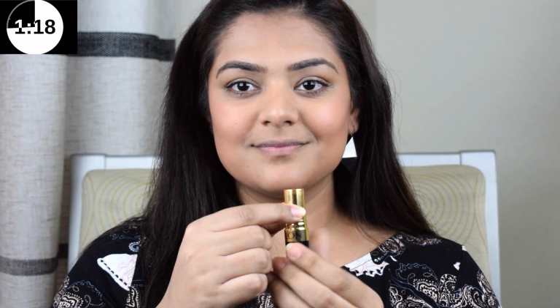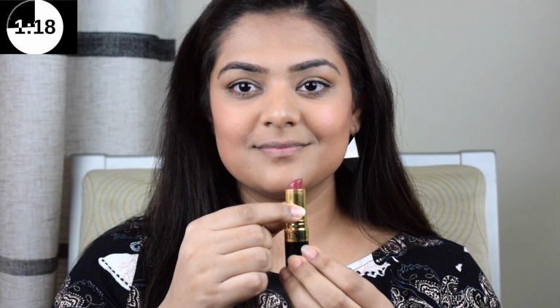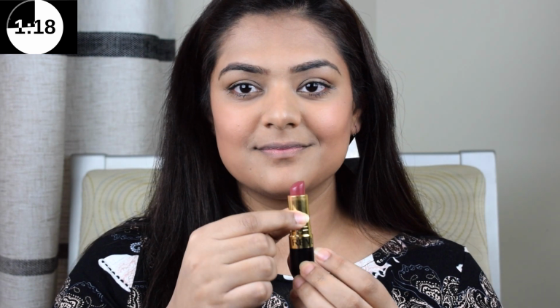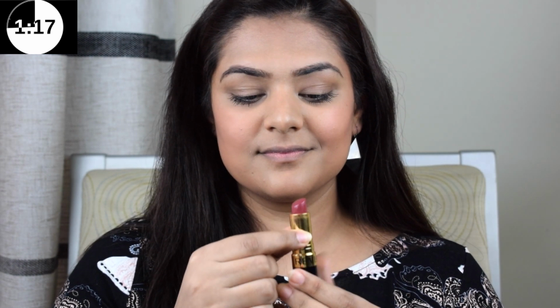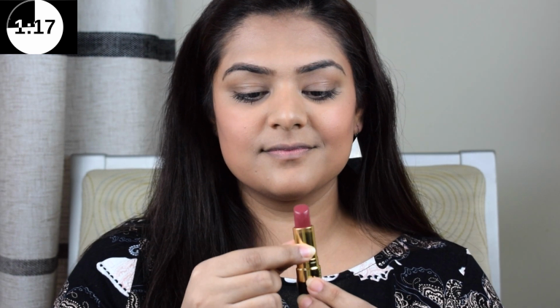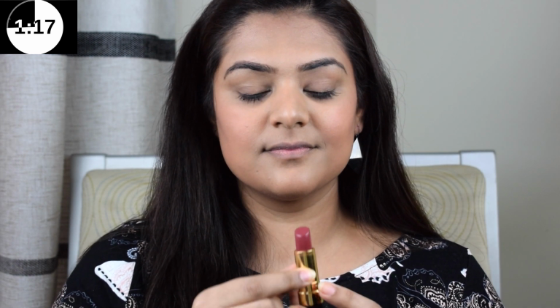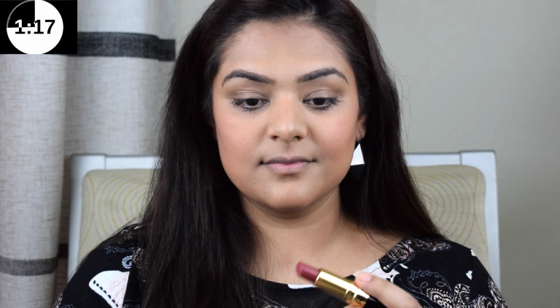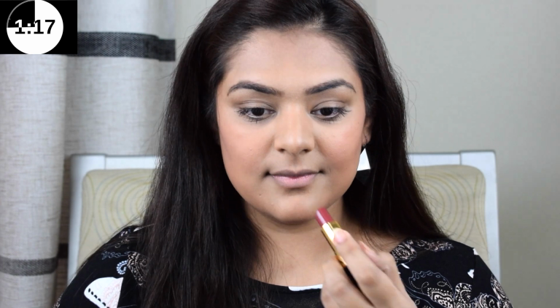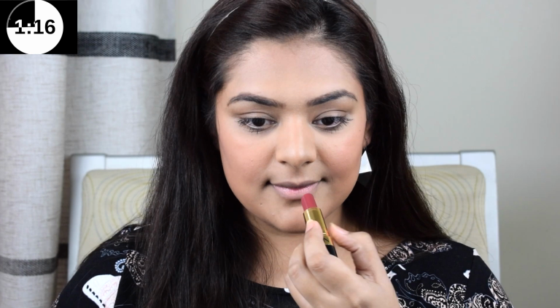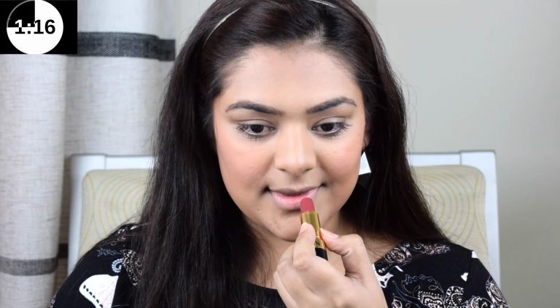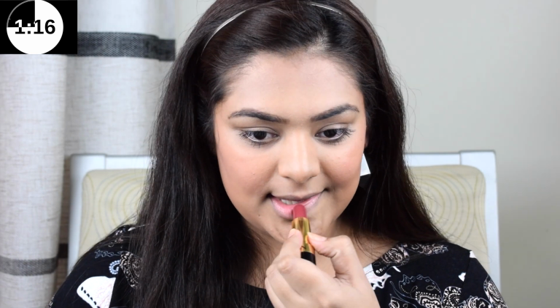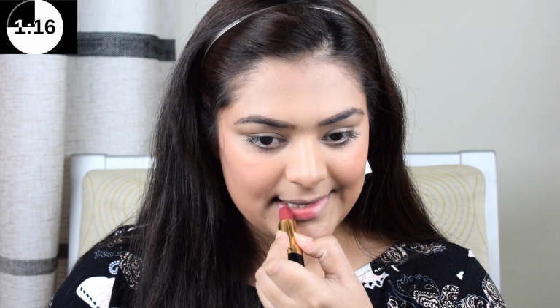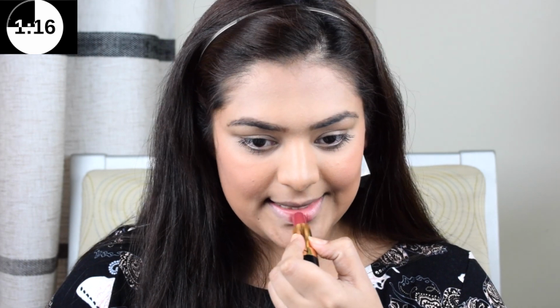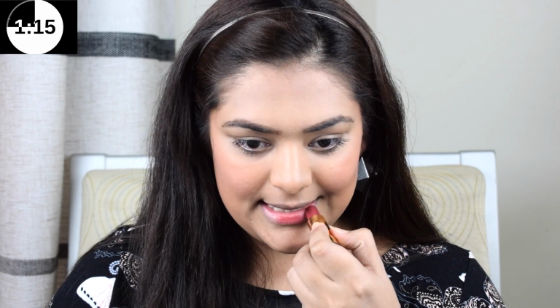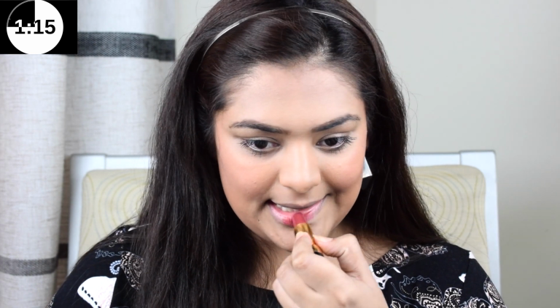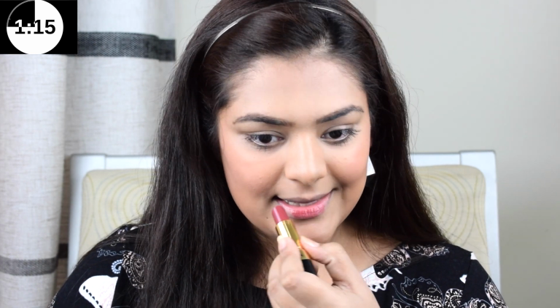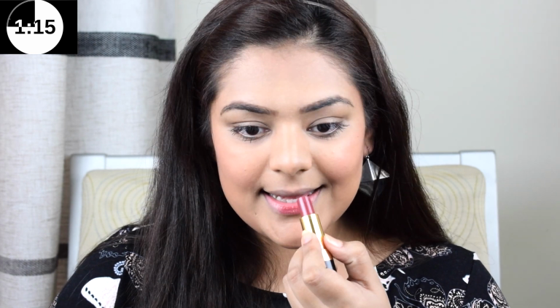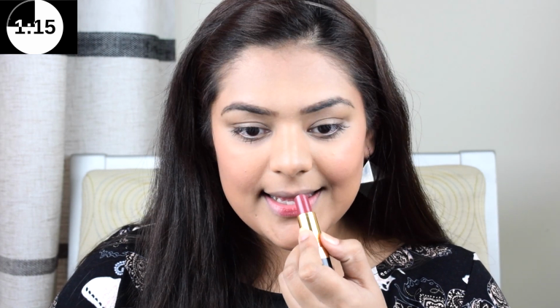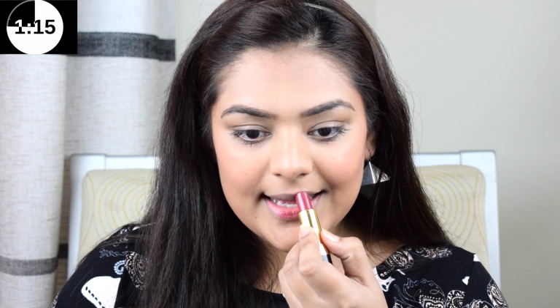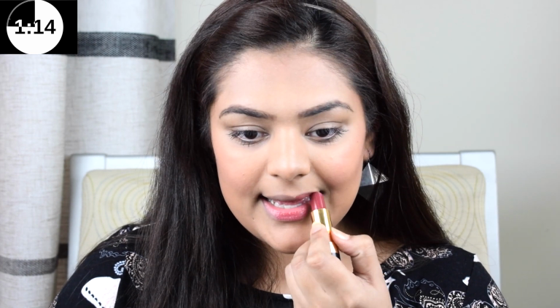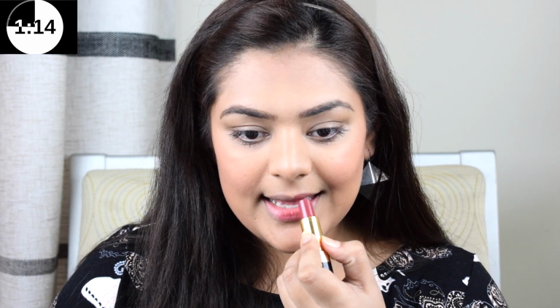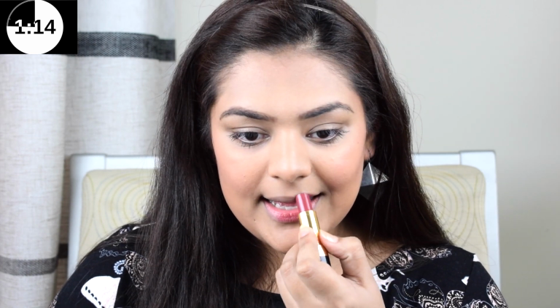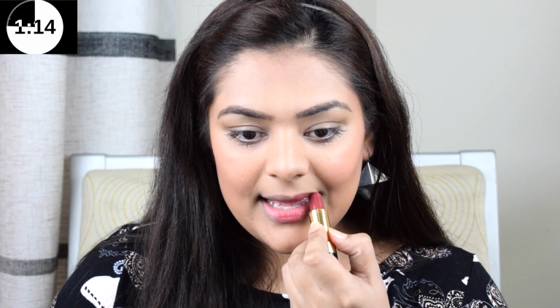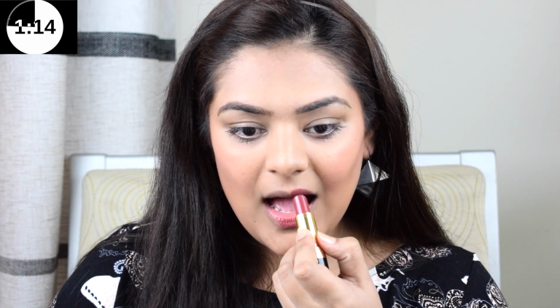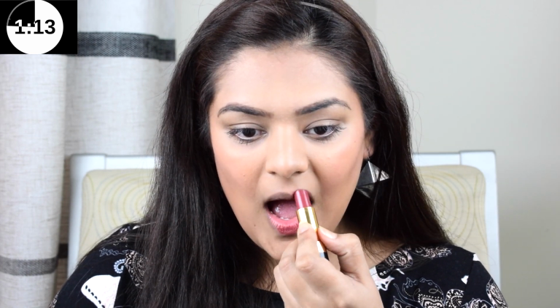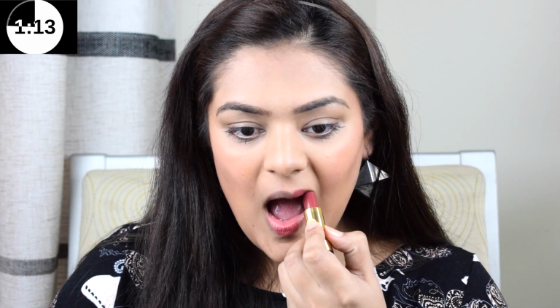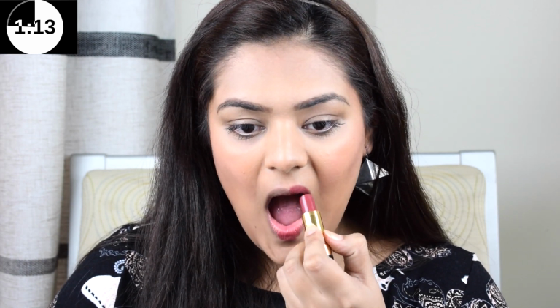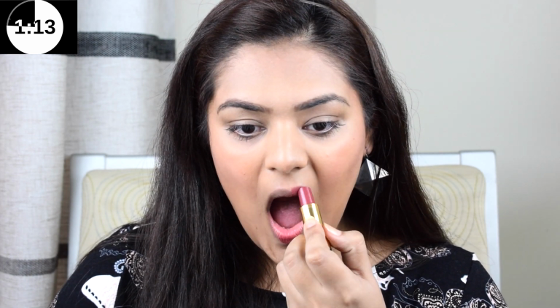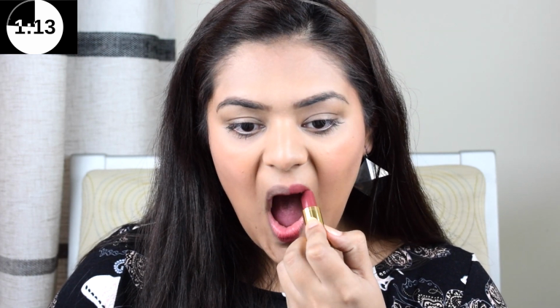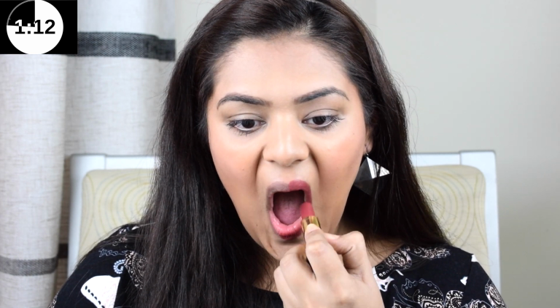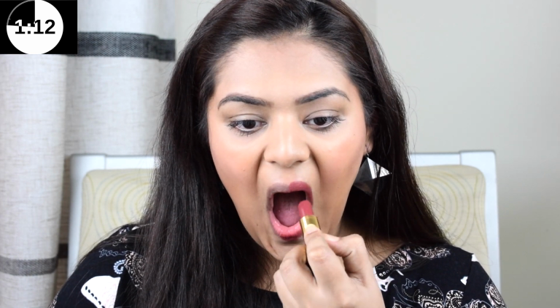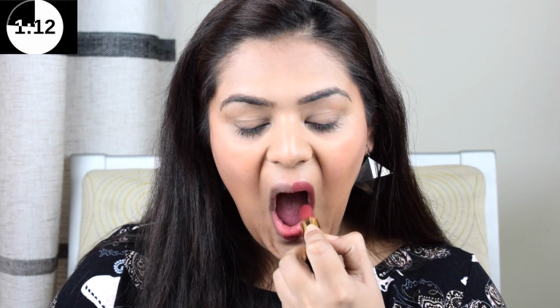Lastly, to finish up the look, I'm using my Revlon lipstick in the shade Rum and Raisin.